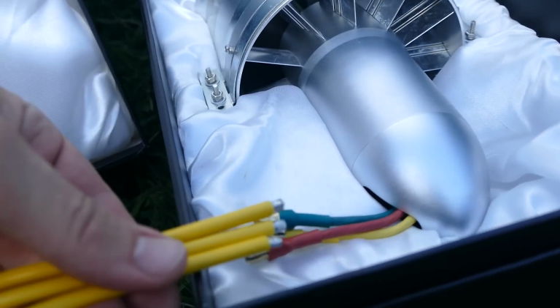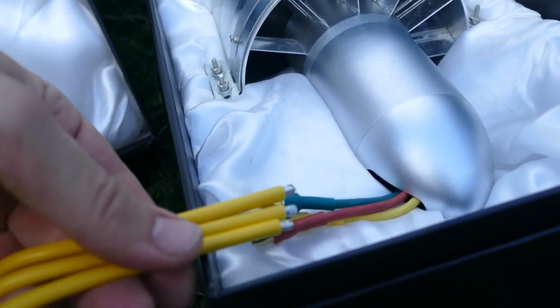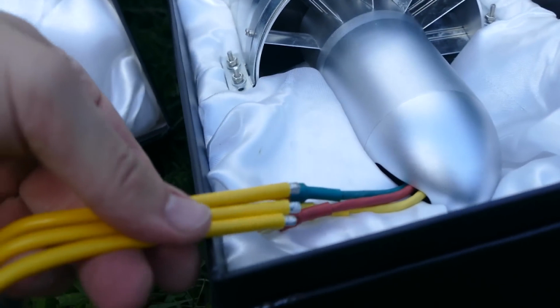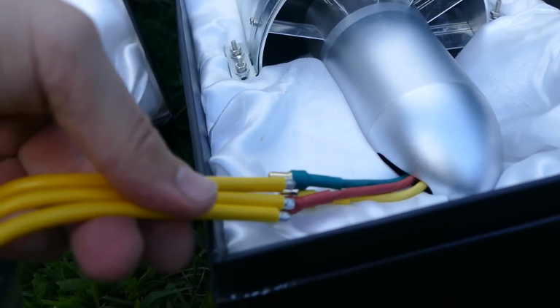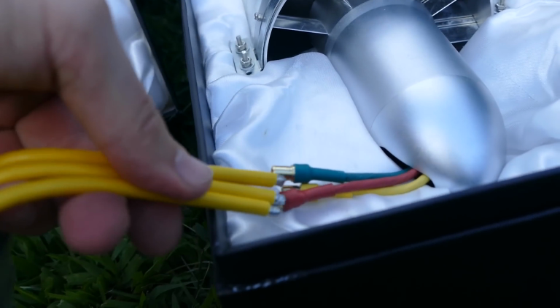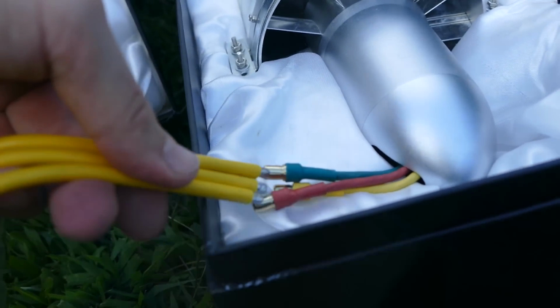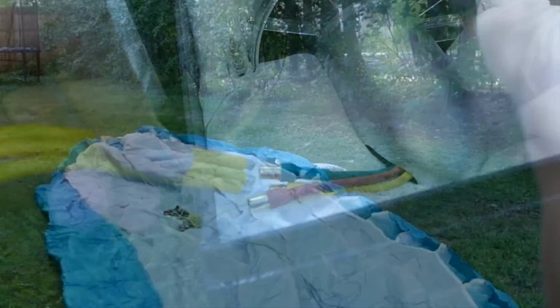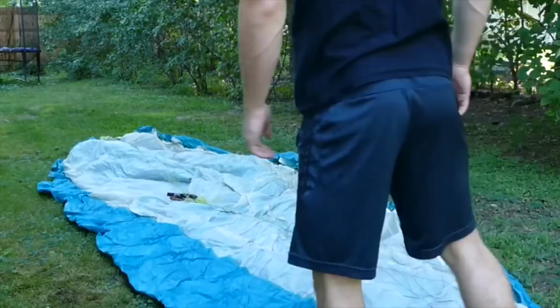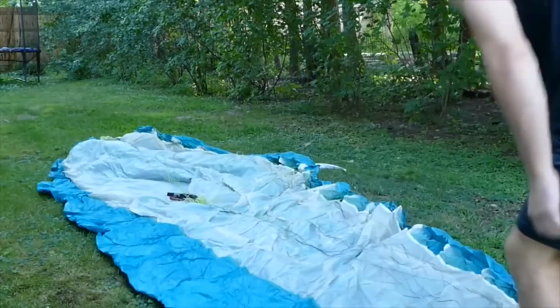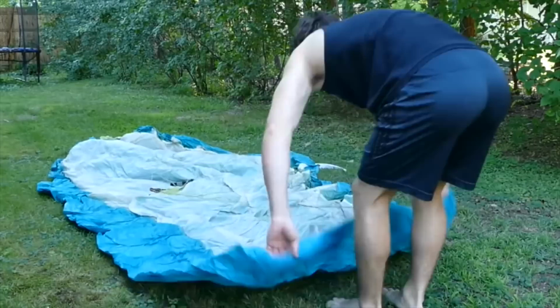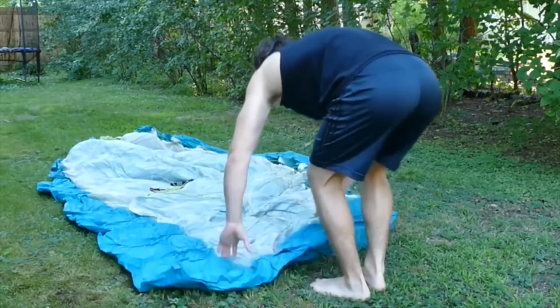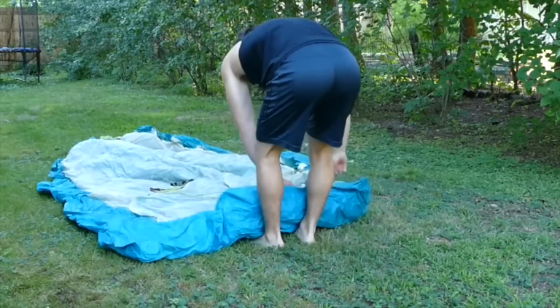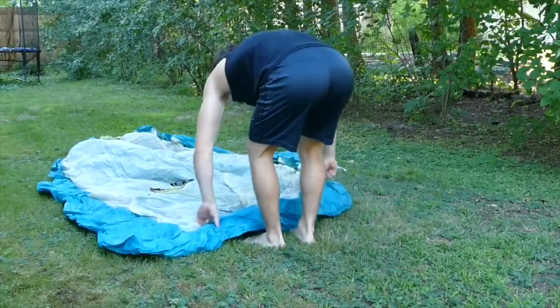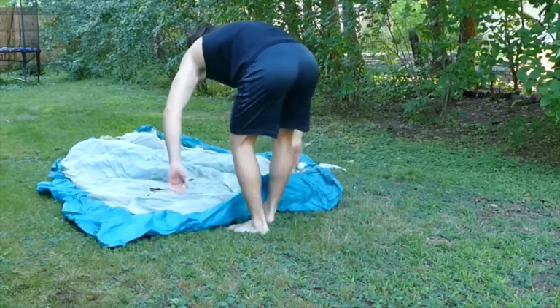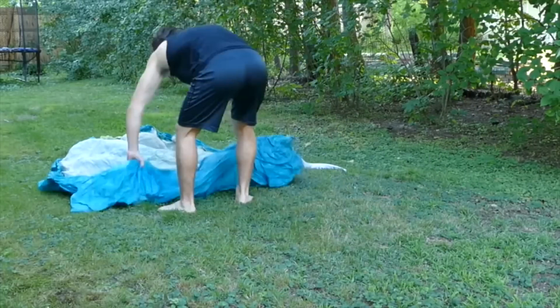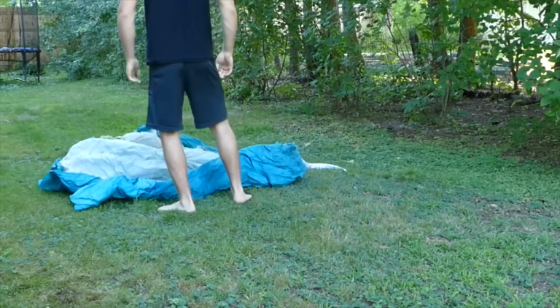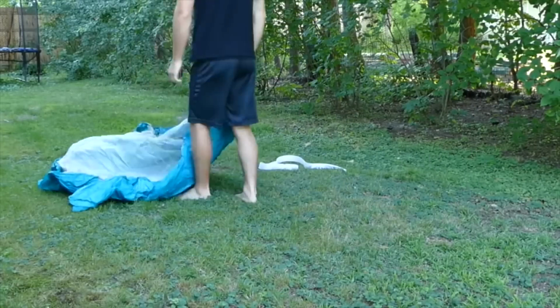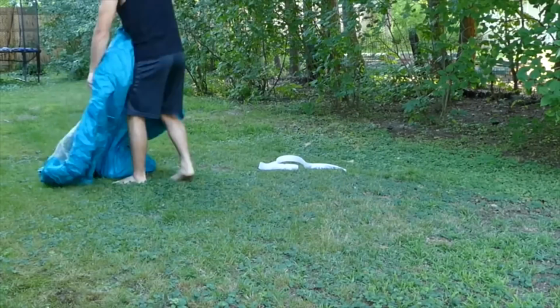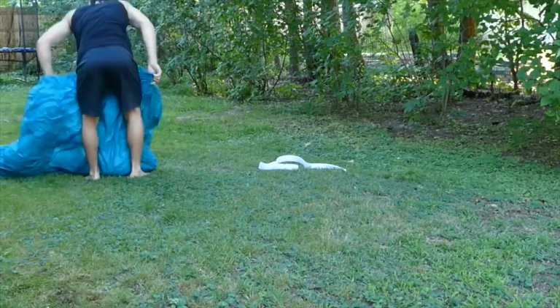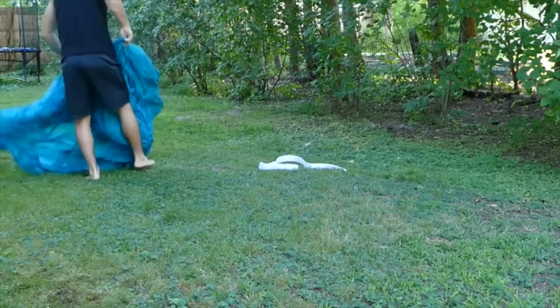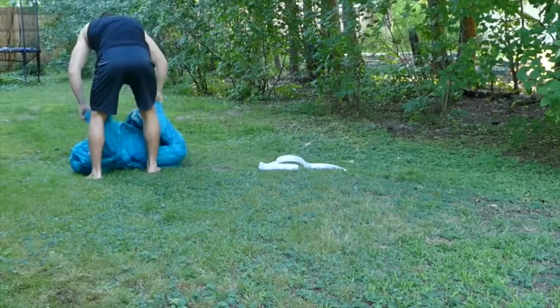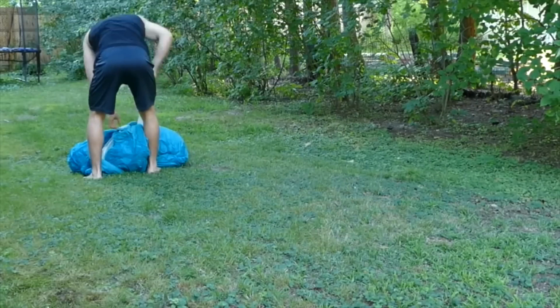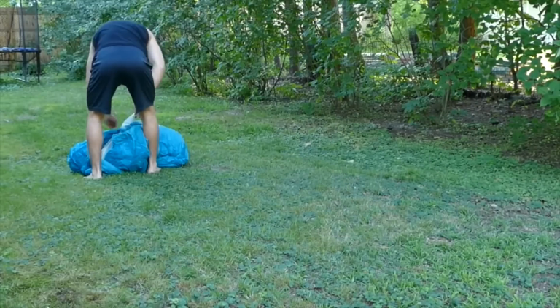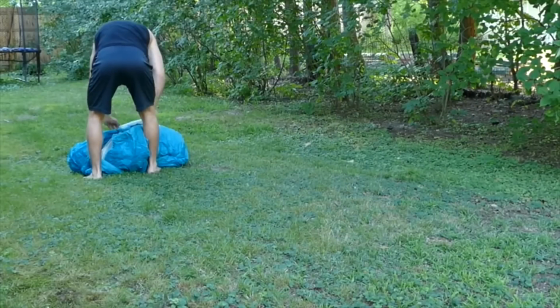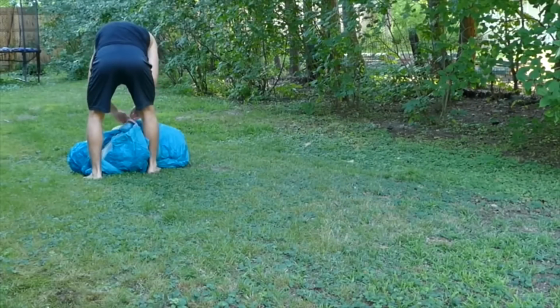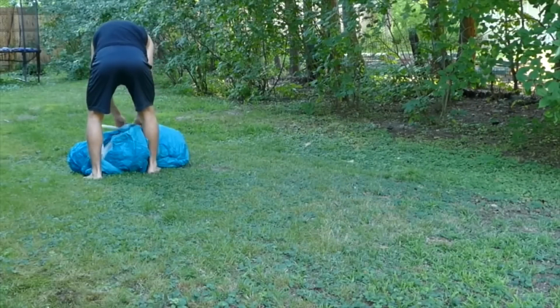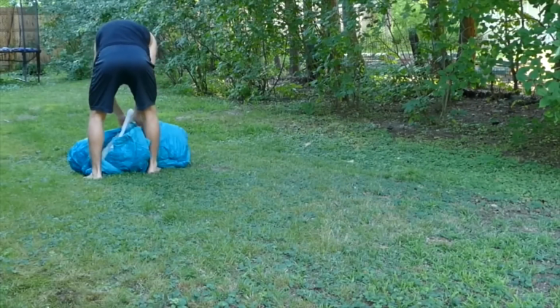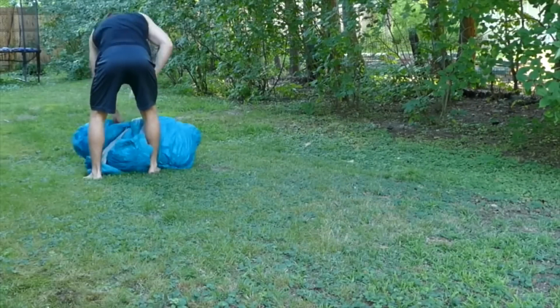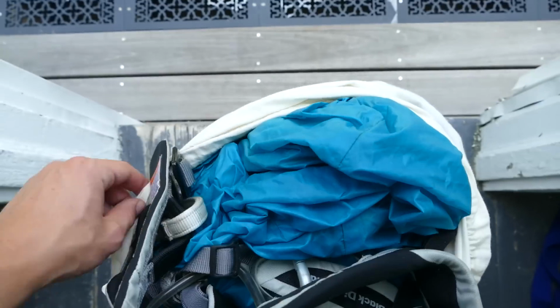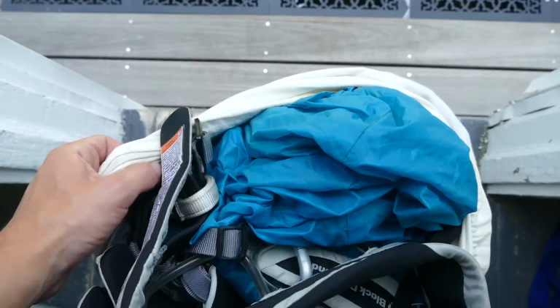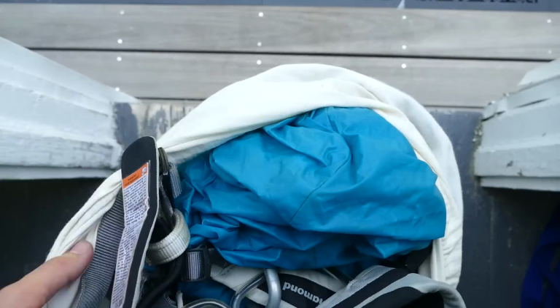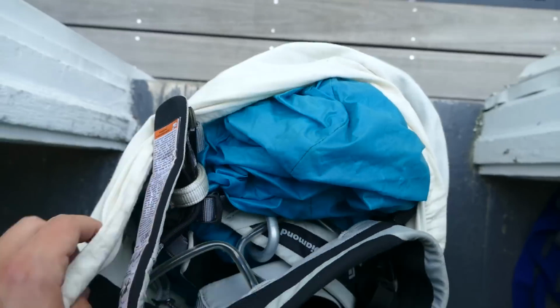I'm going to go try and fly this paraglider off a small hill just to see if the thing works at all. Alright, let's head out to the site.